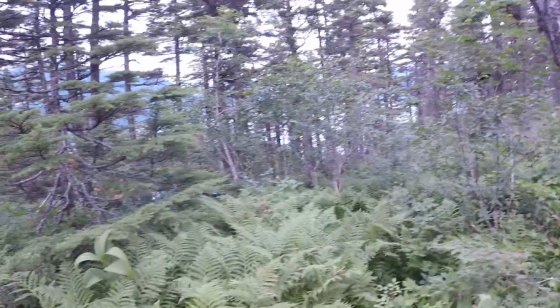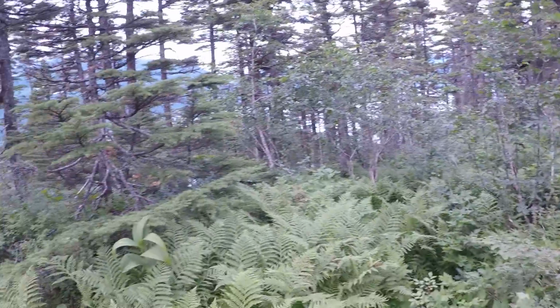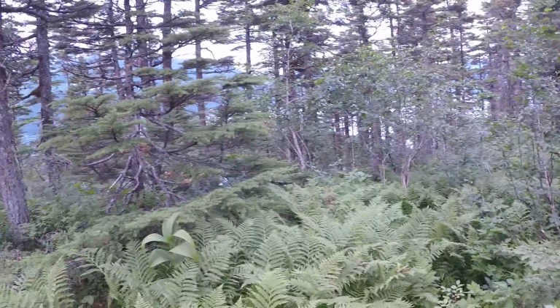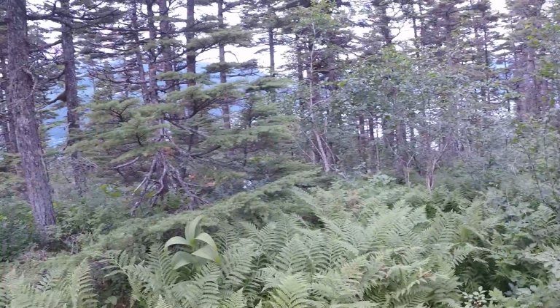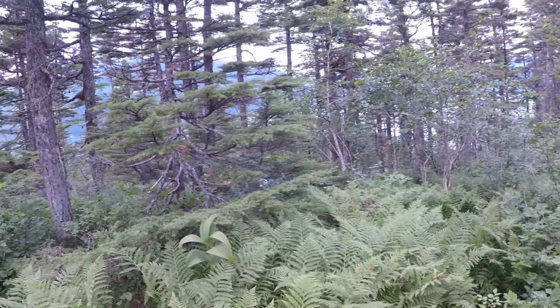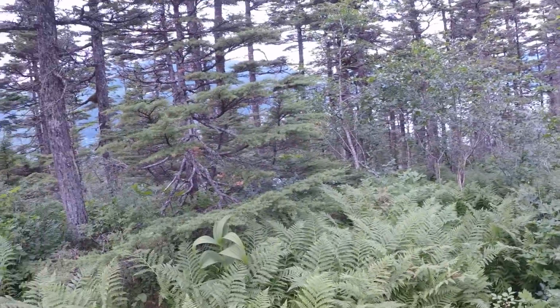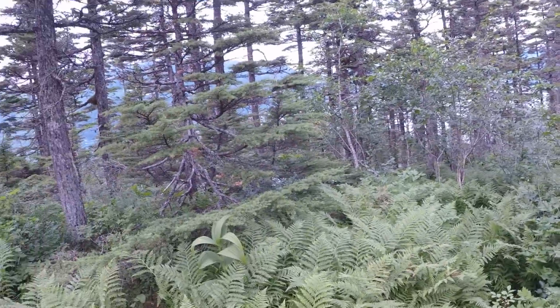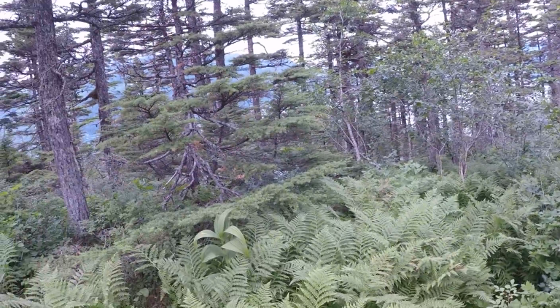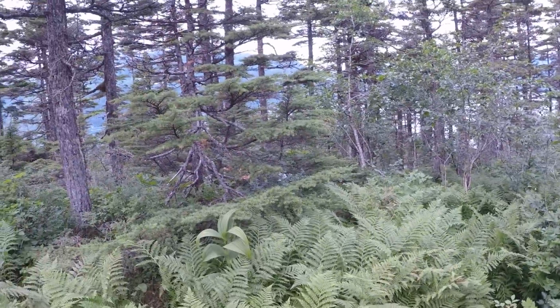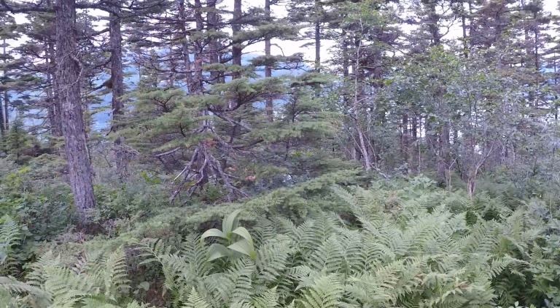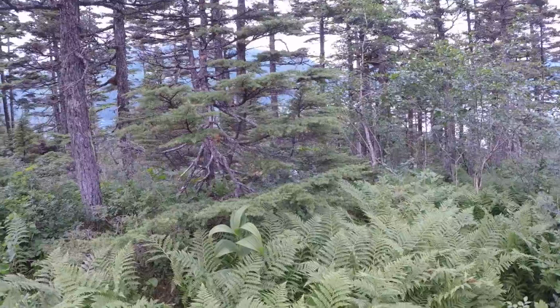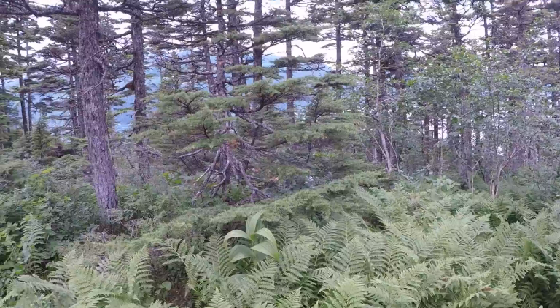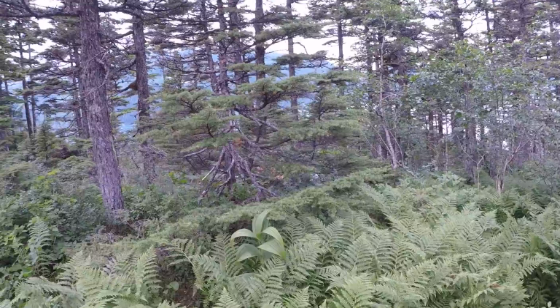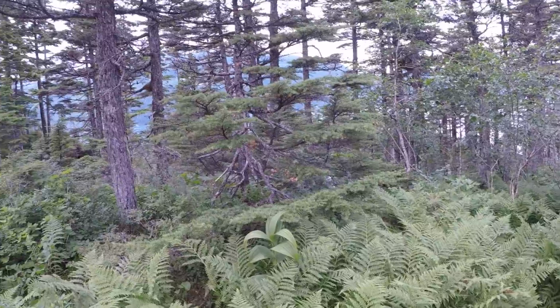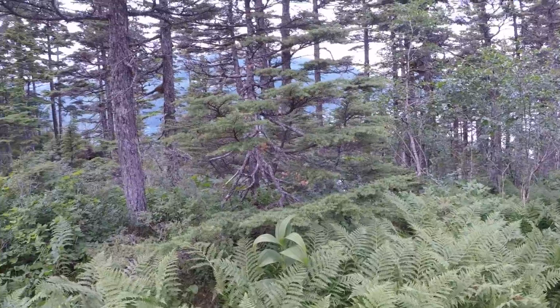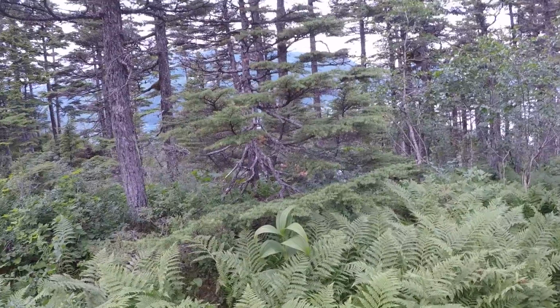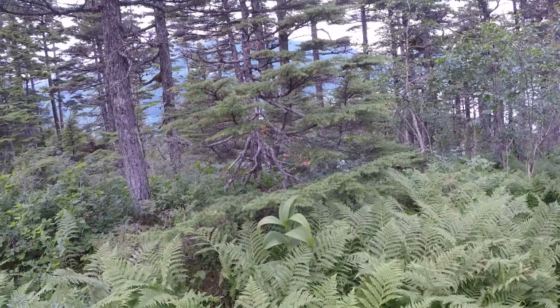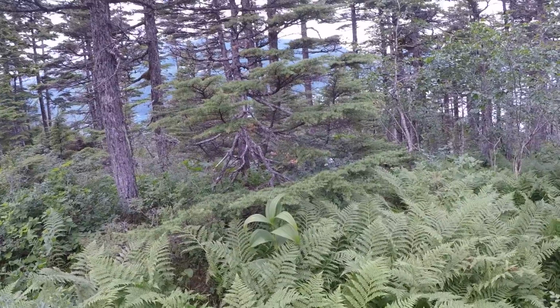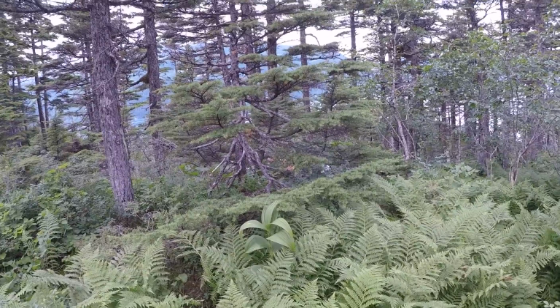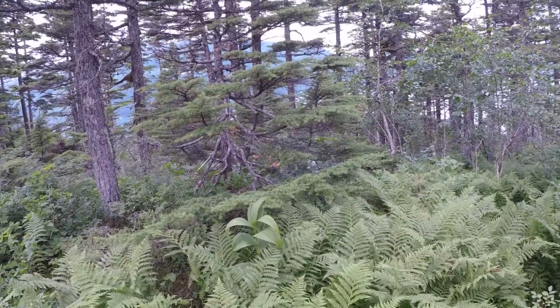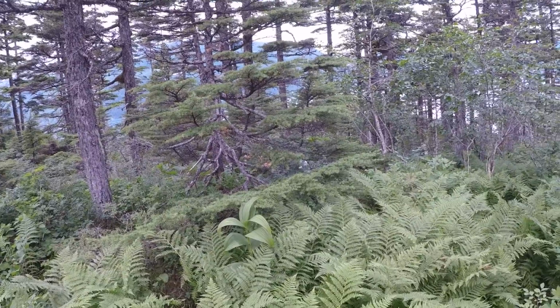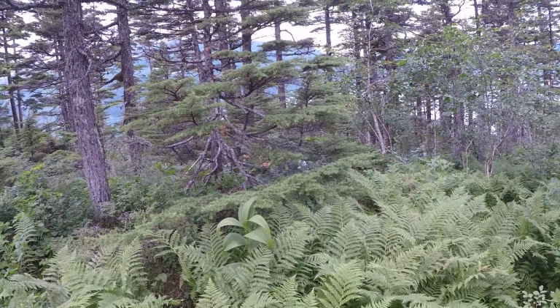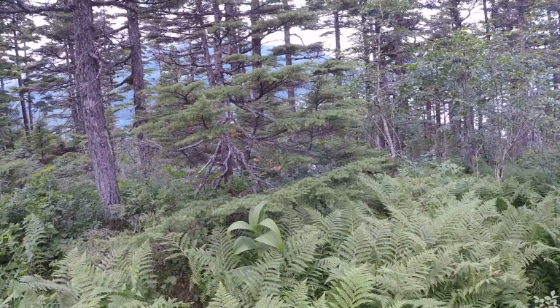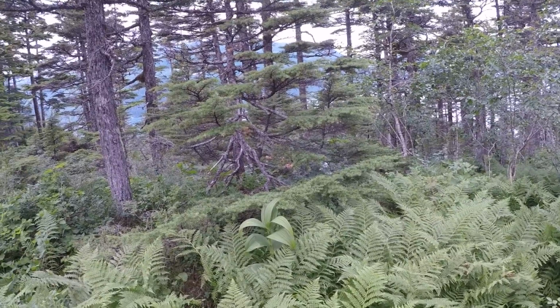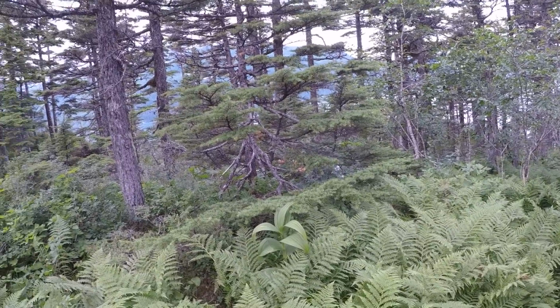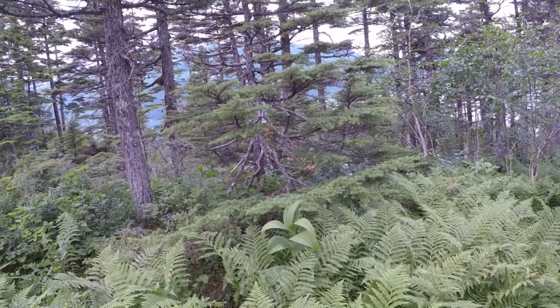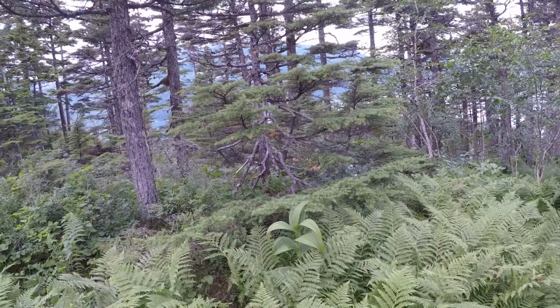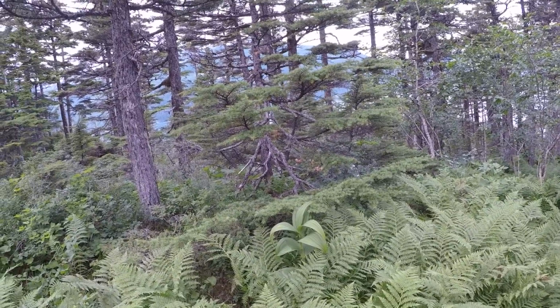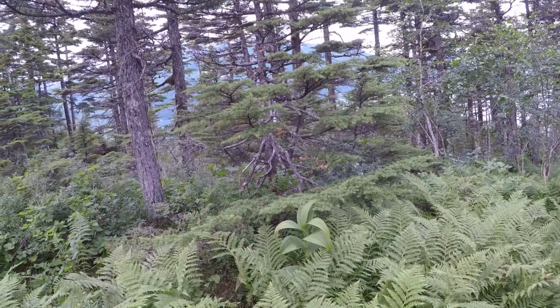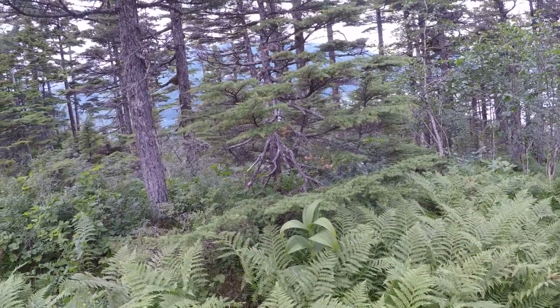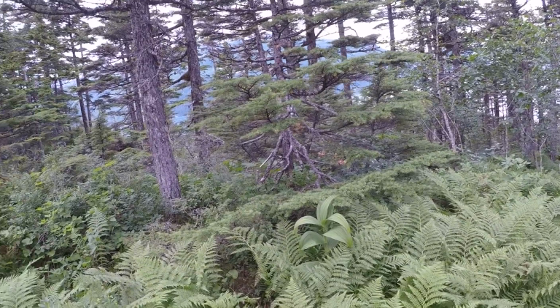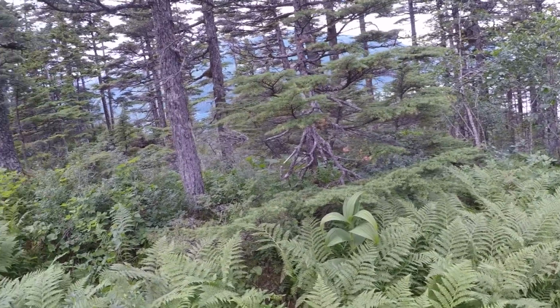You can hear the boats out there - that's Prince William Sound. That's a bow picker going out, you can tell by the sound of the motor.